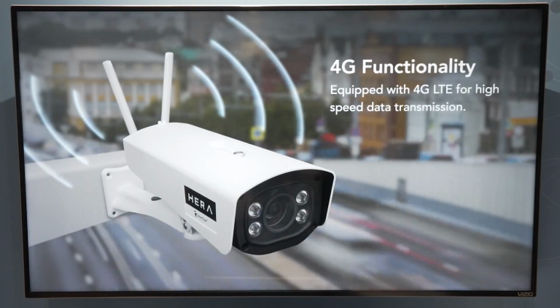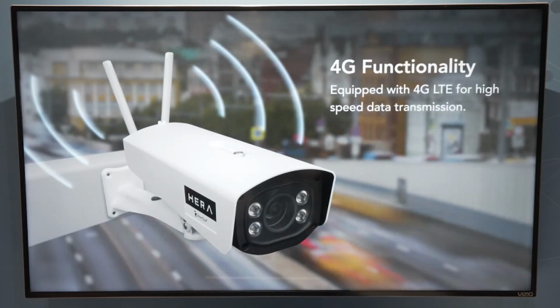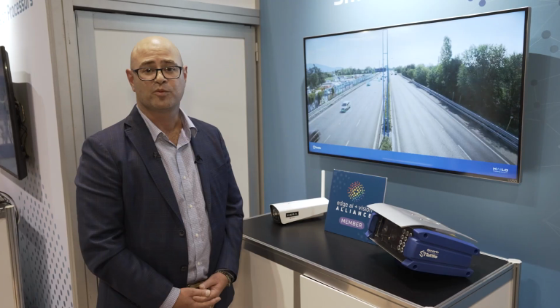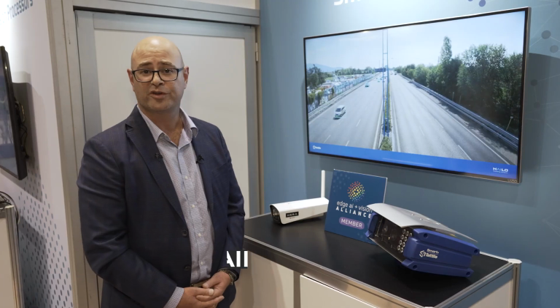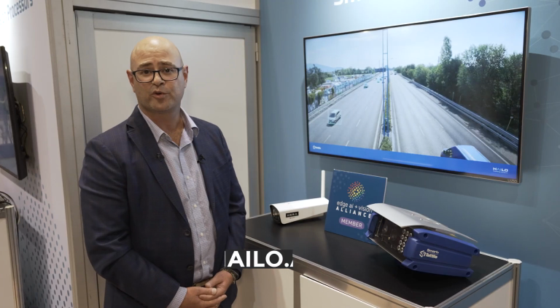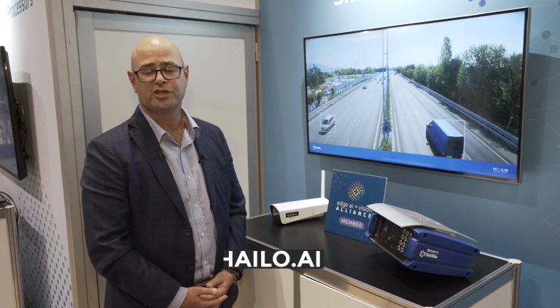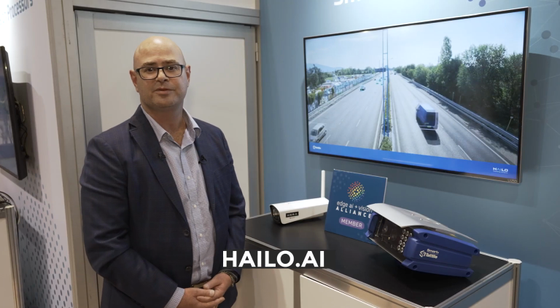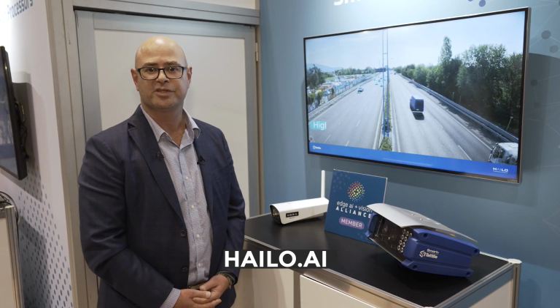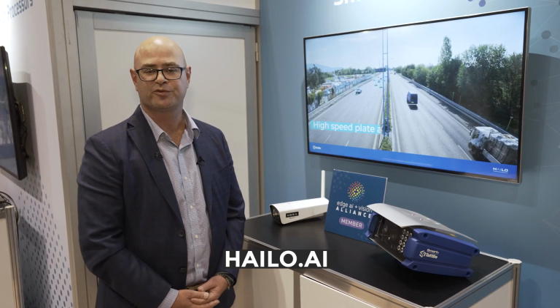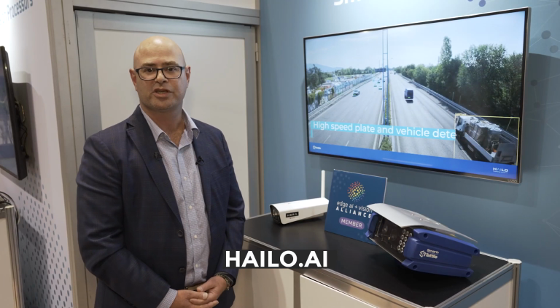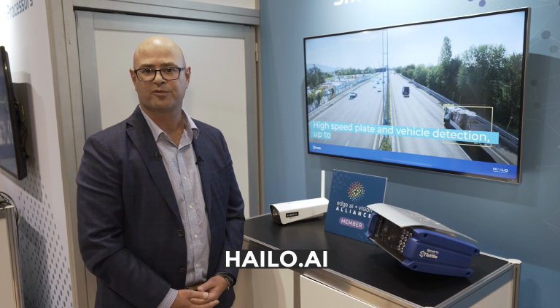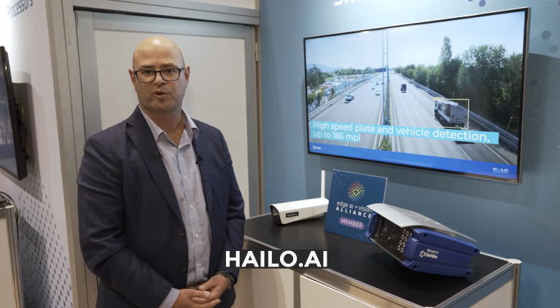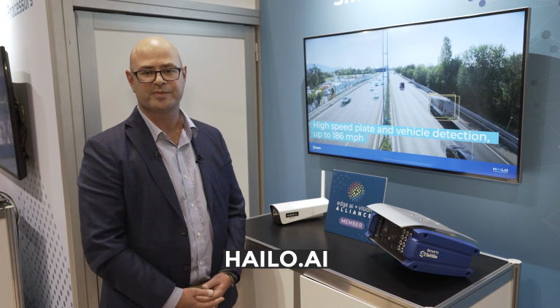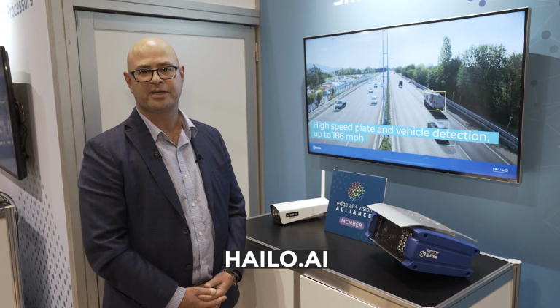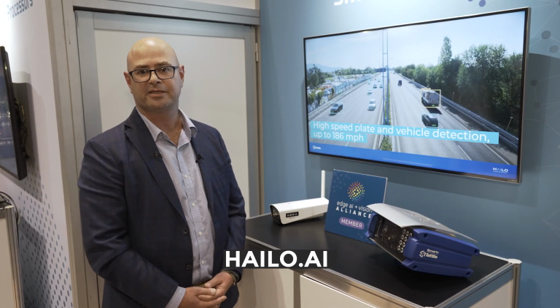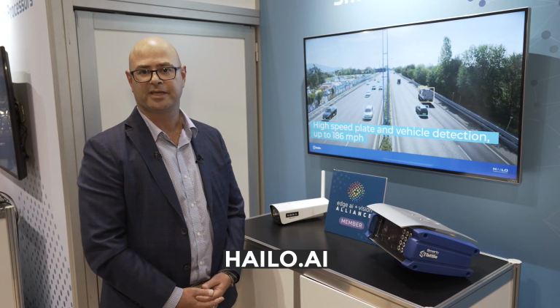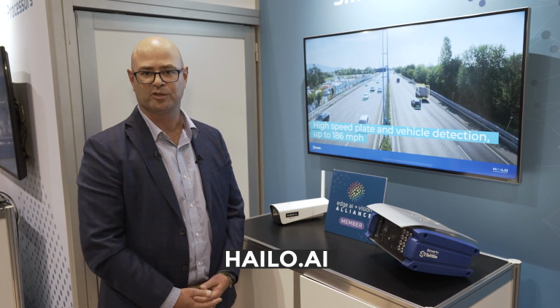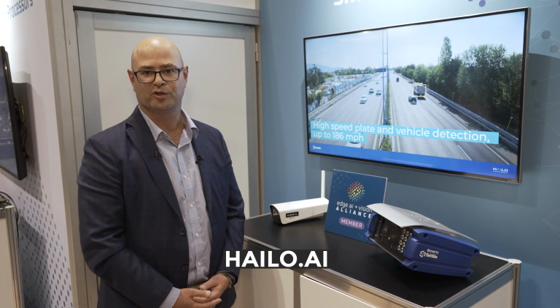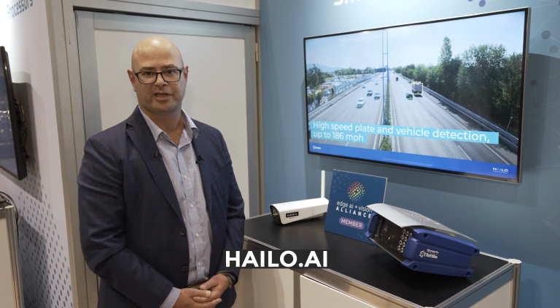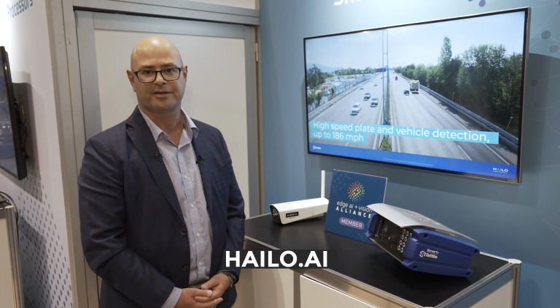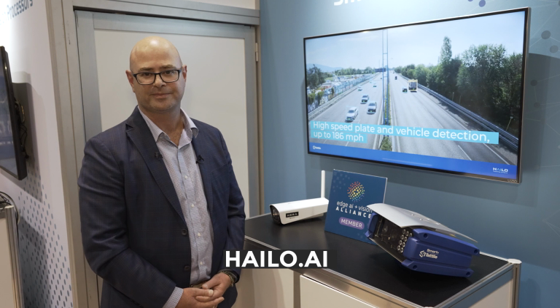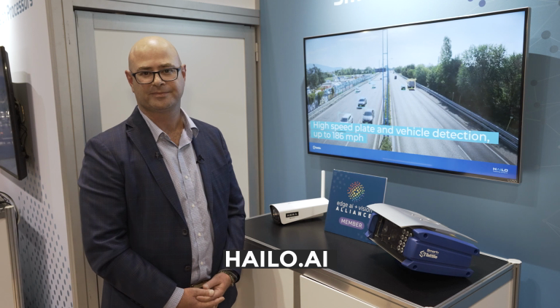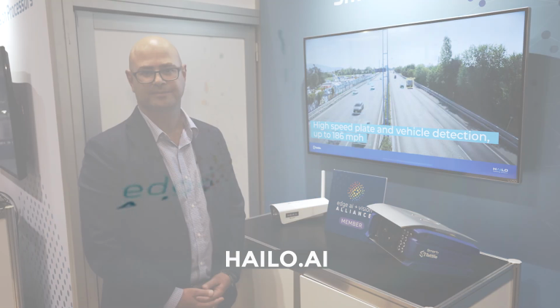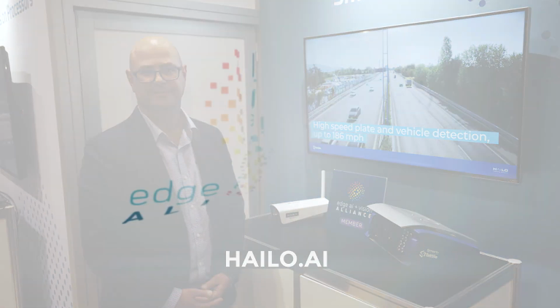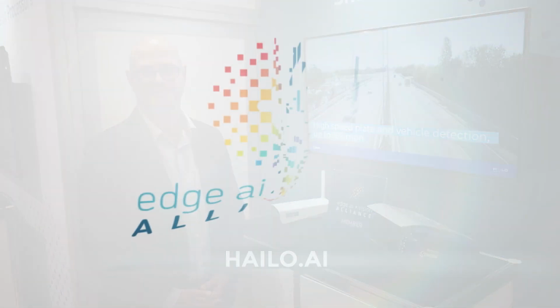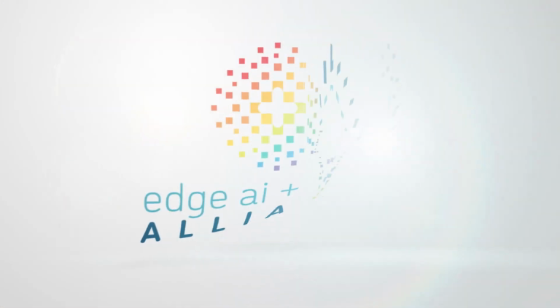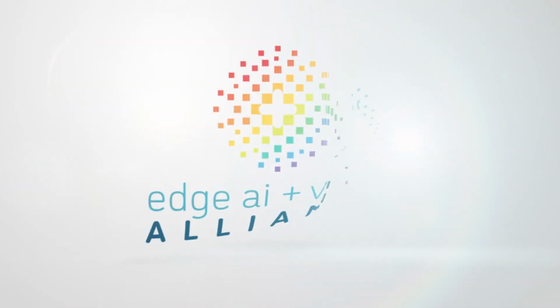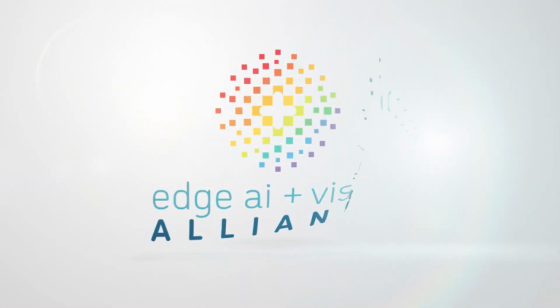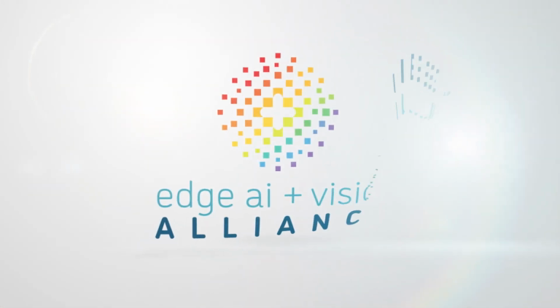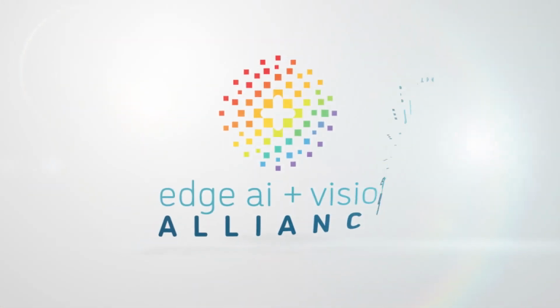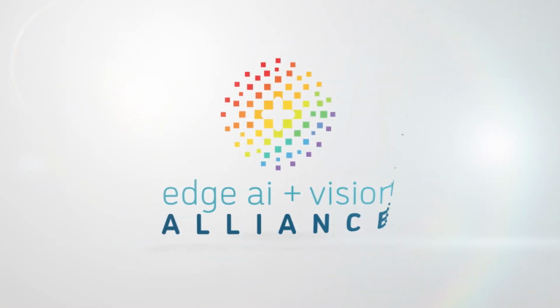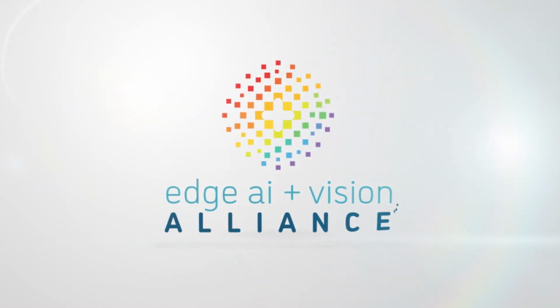For more information, please reach out through our website at HALO.AI. Thank you.